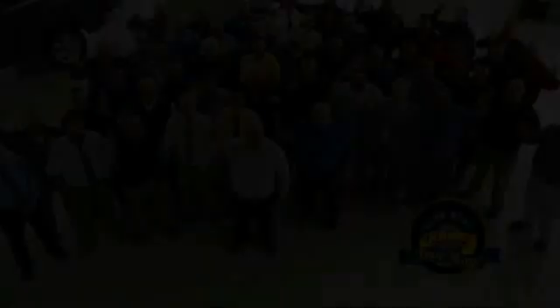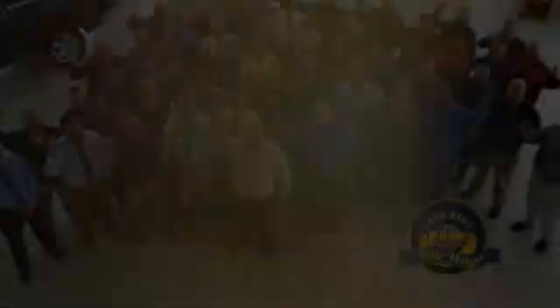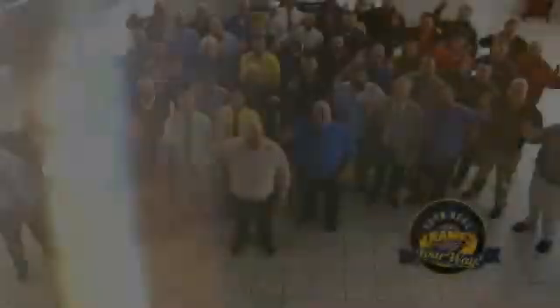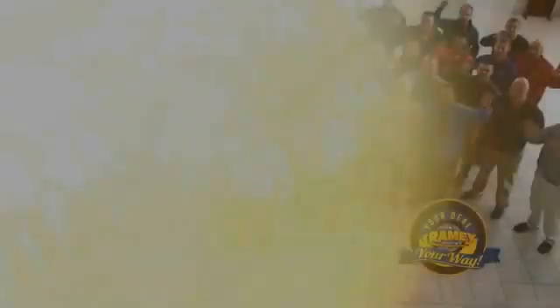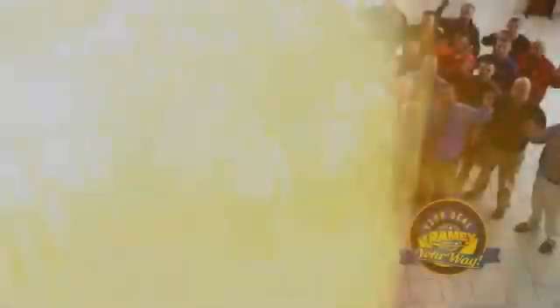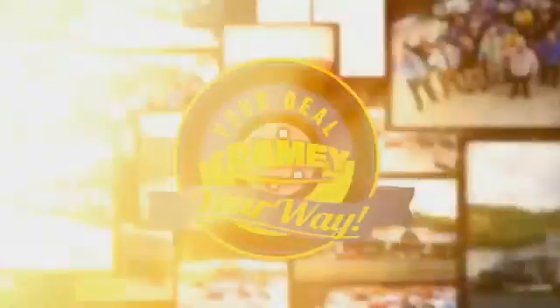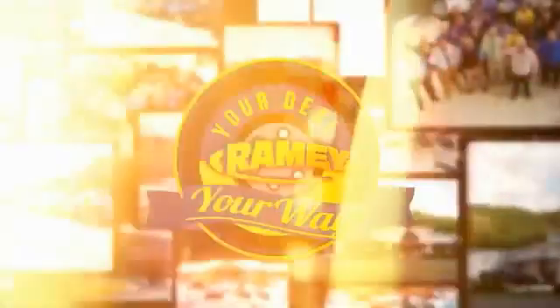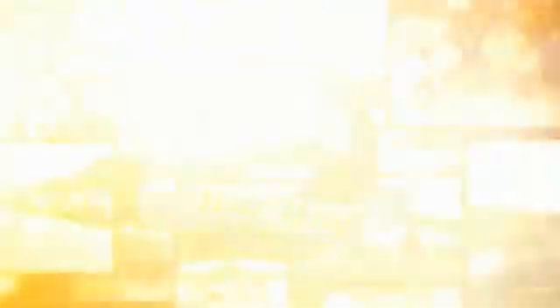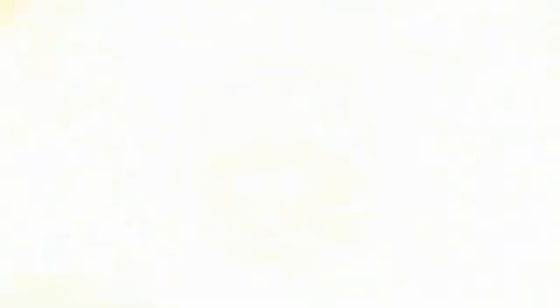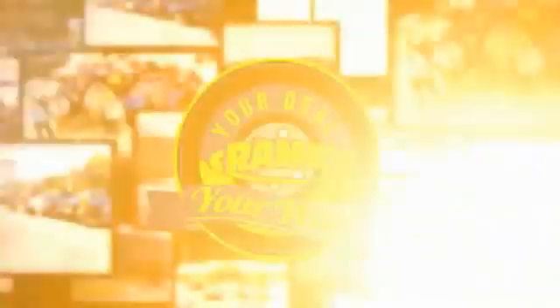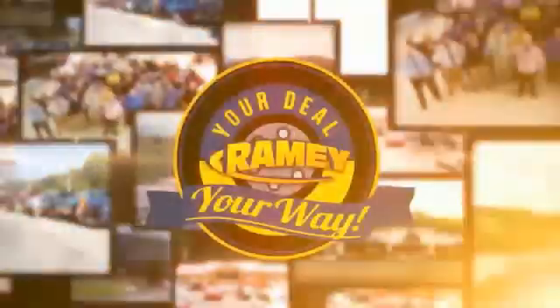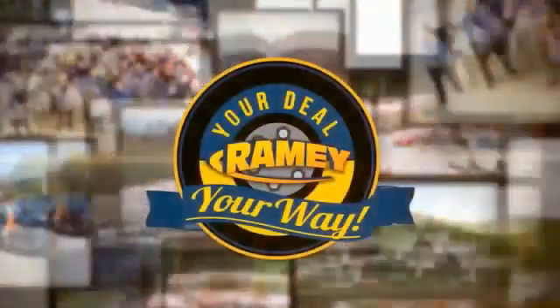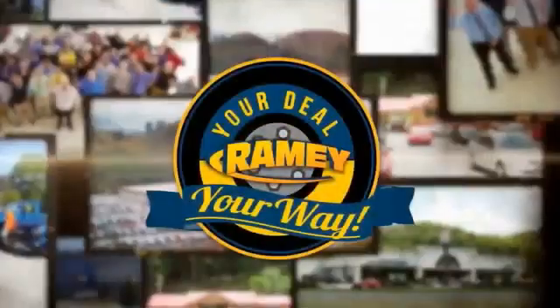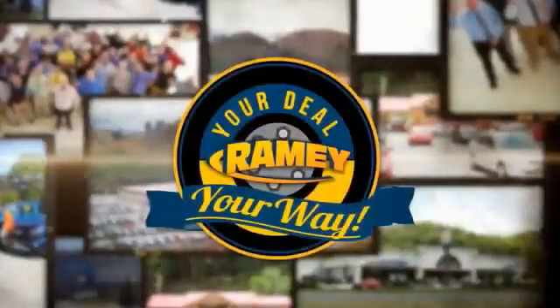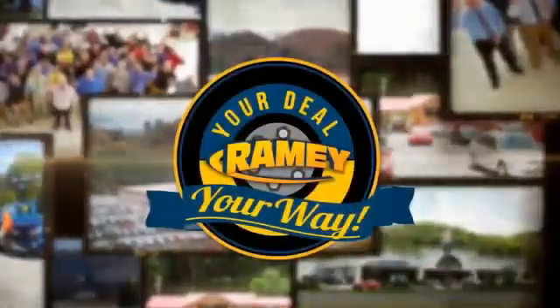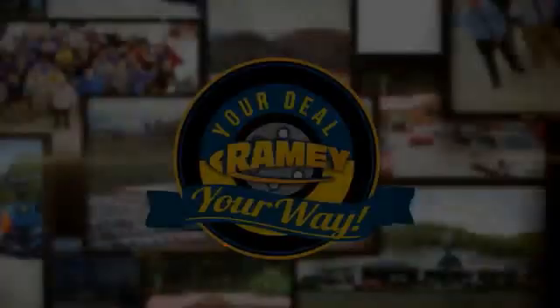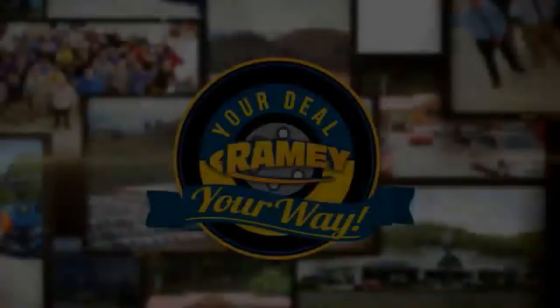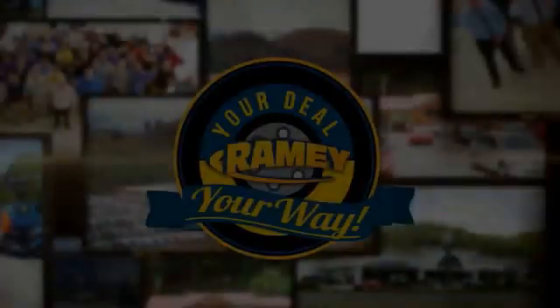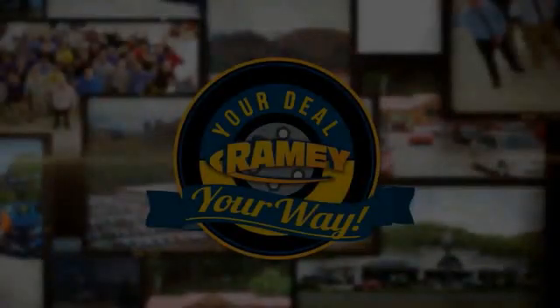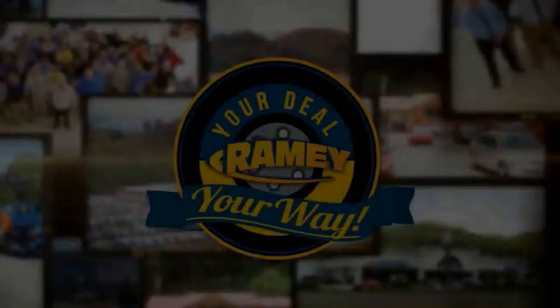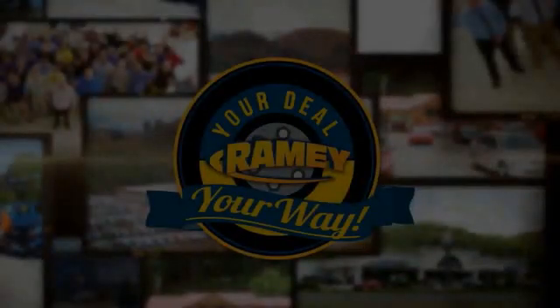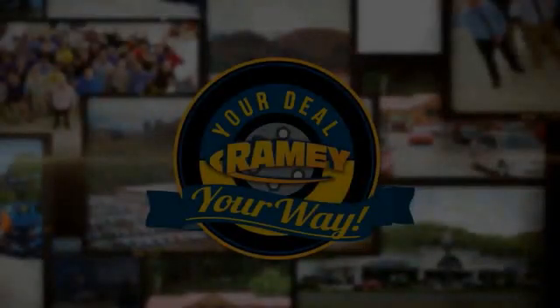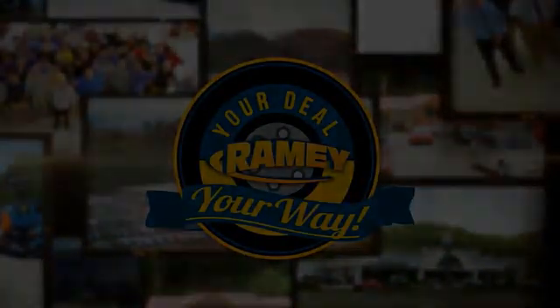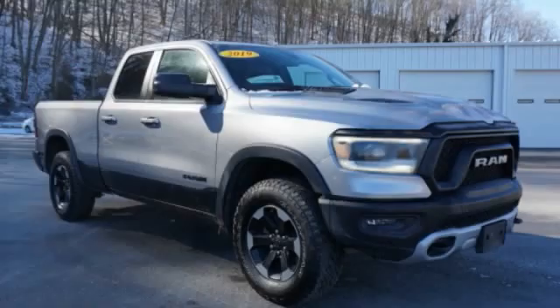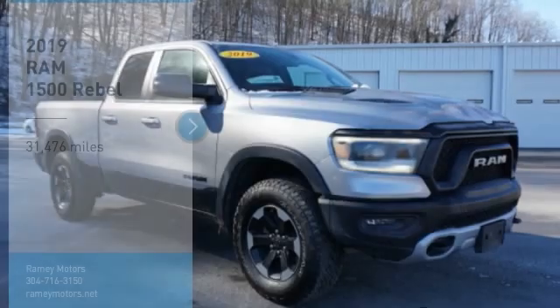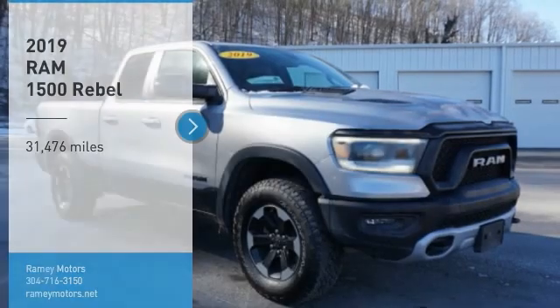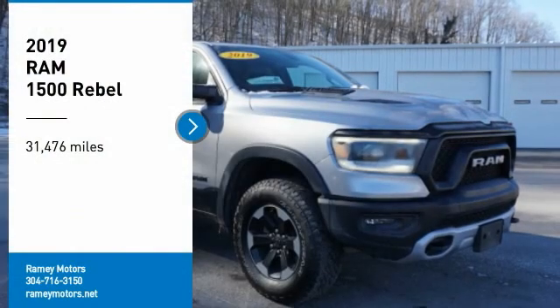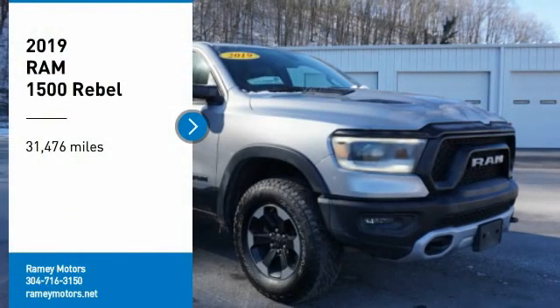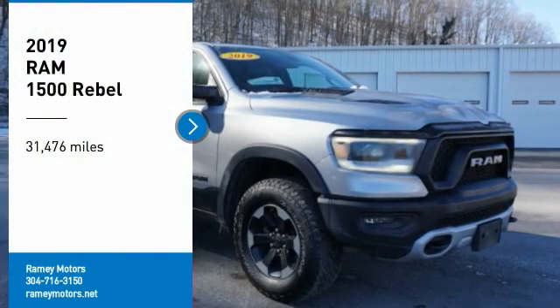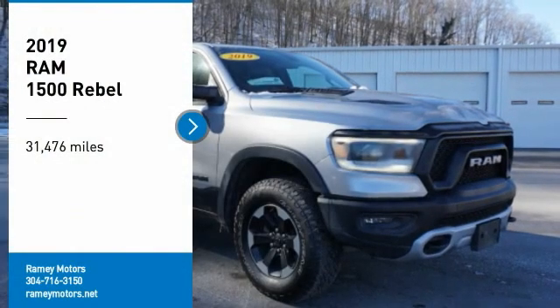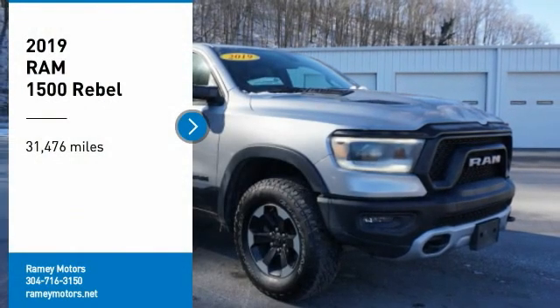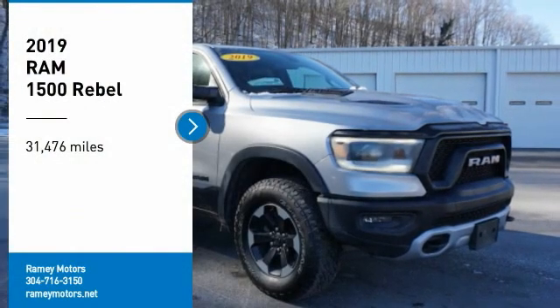When it's raining, it's your deal, your way. Looking for the right vehicle?